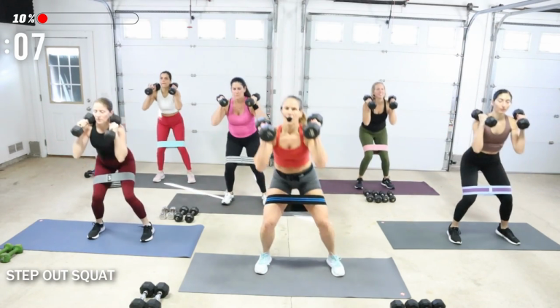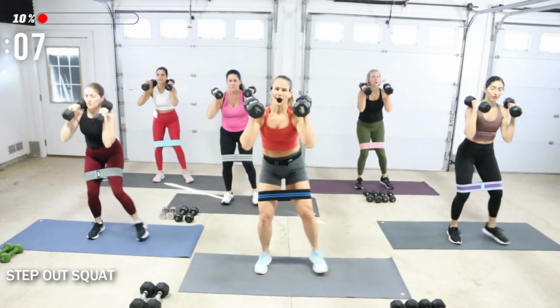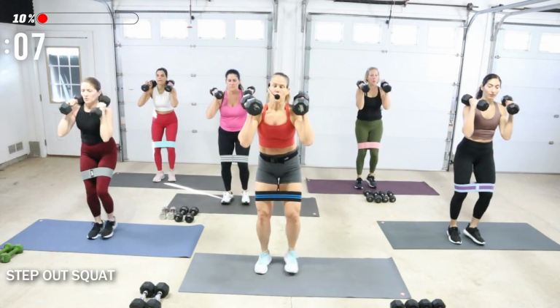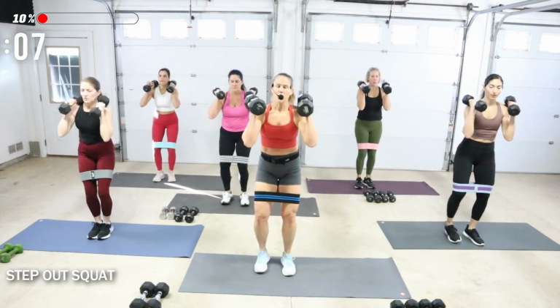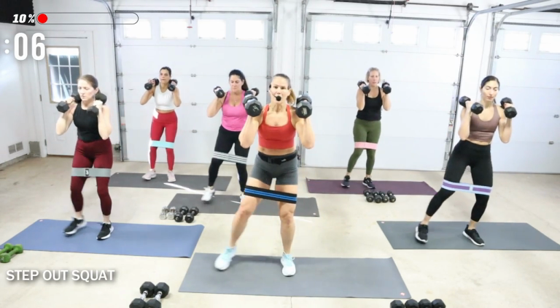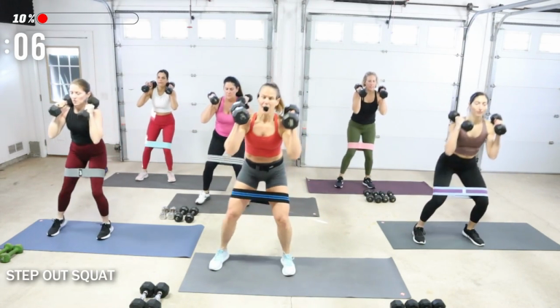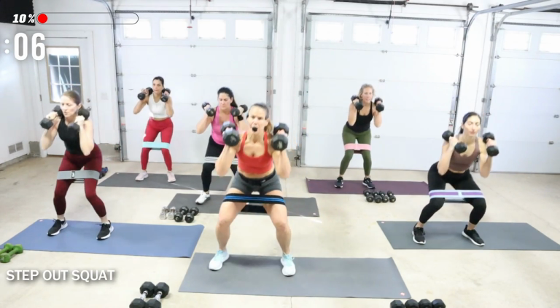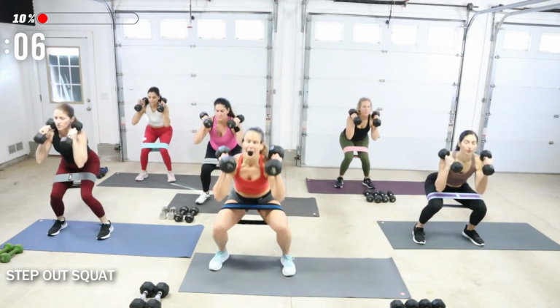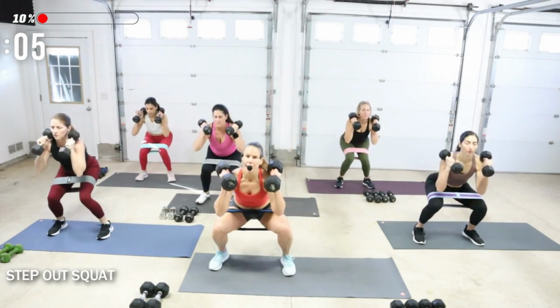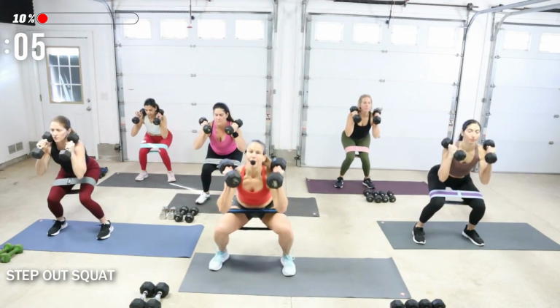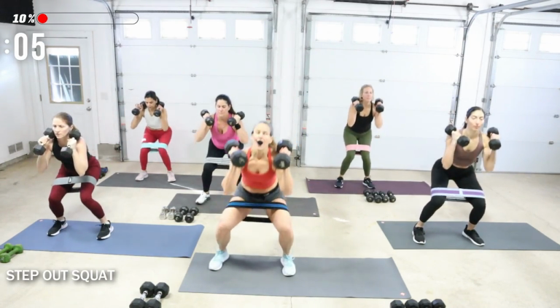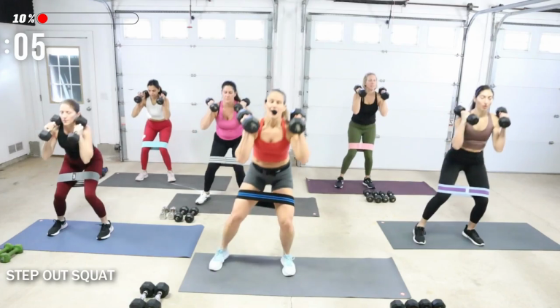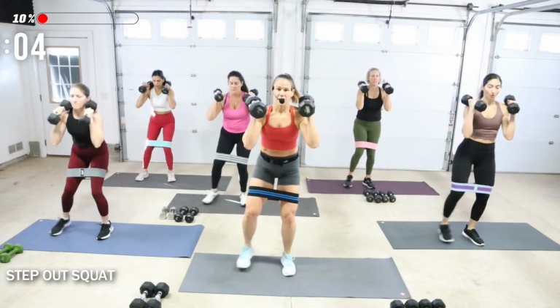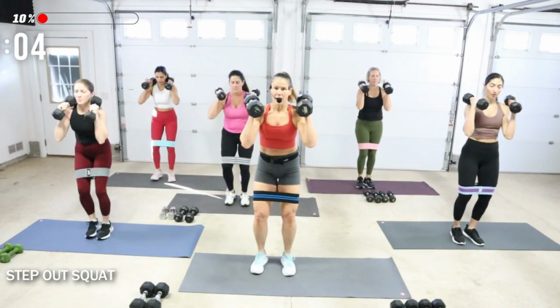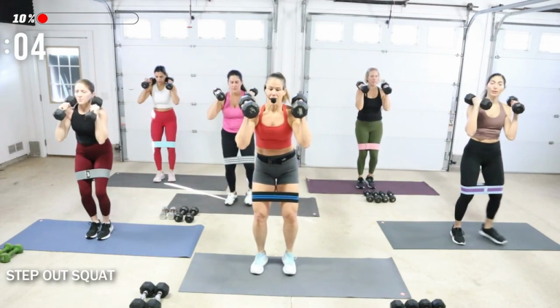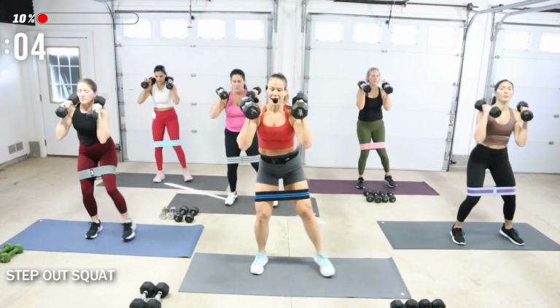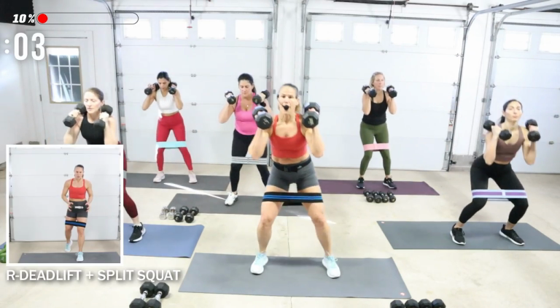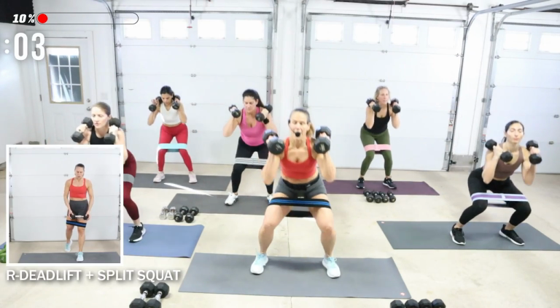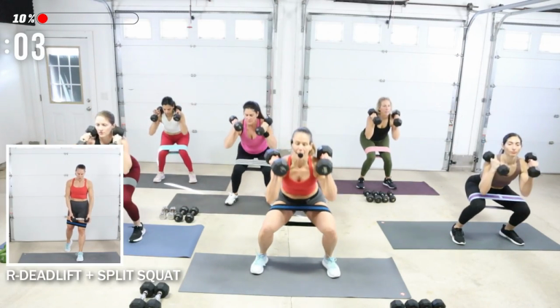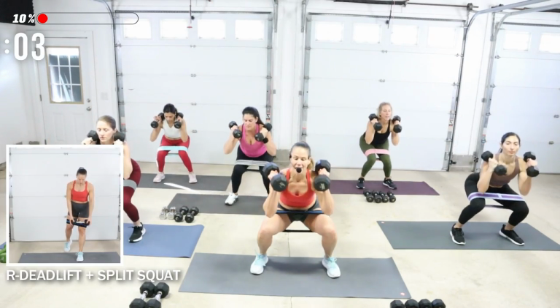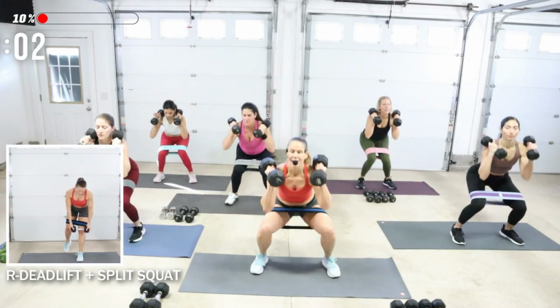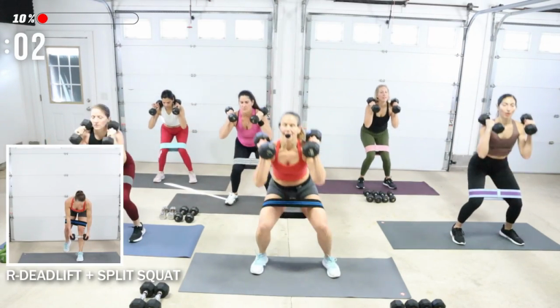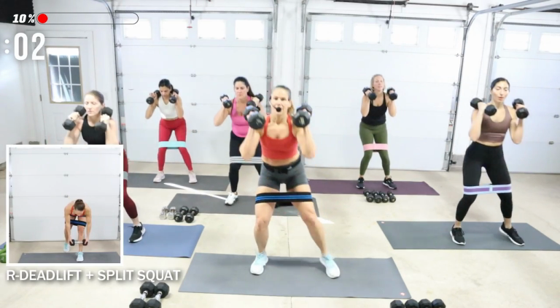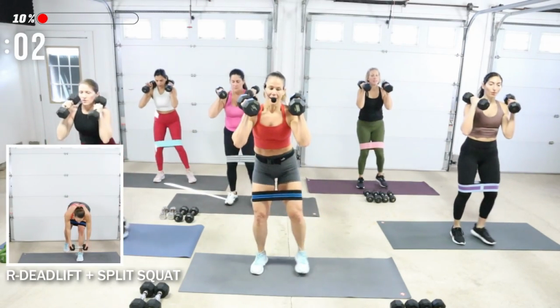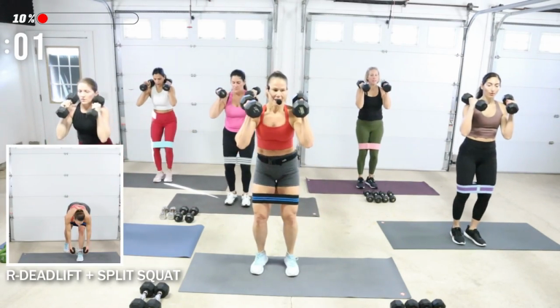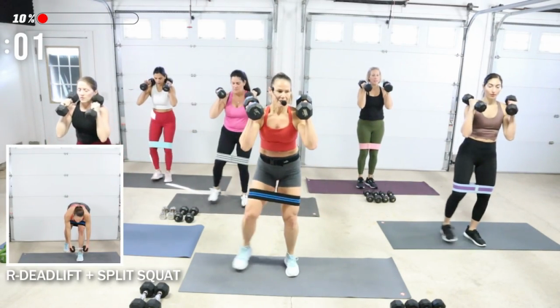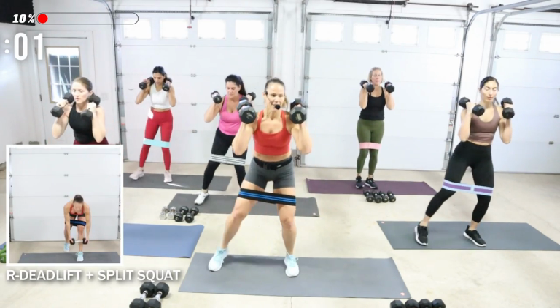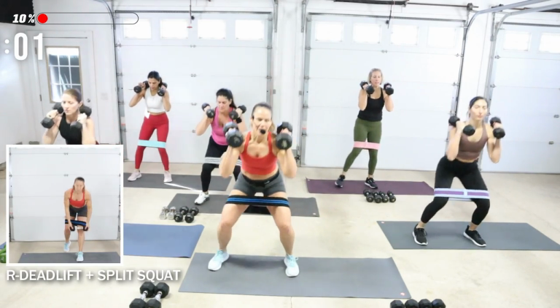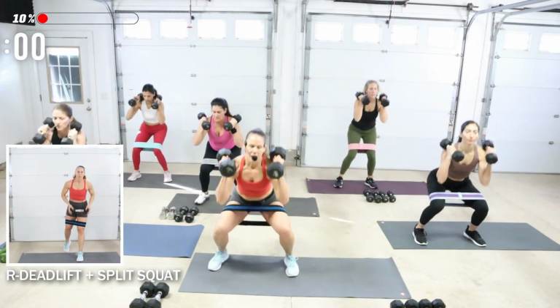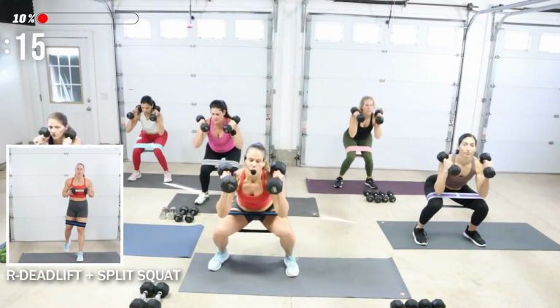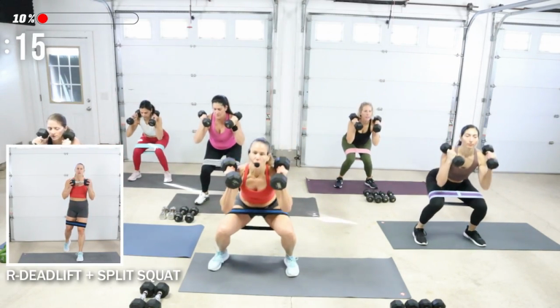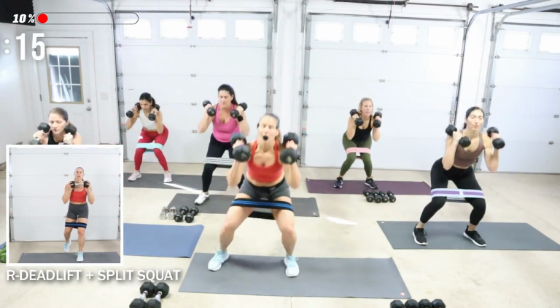Drop that butt down and back. I like my weight loaded up at the top — it's going to help me drop lower into my squat. I like to almost hold my breath at the bottom, and then exhale as I come up. Great job.